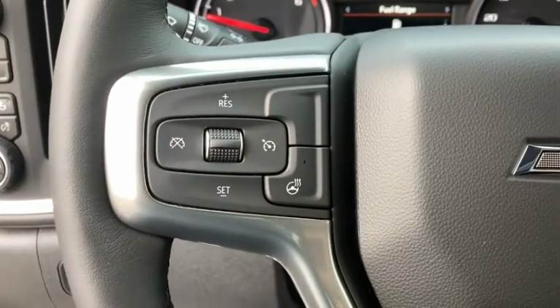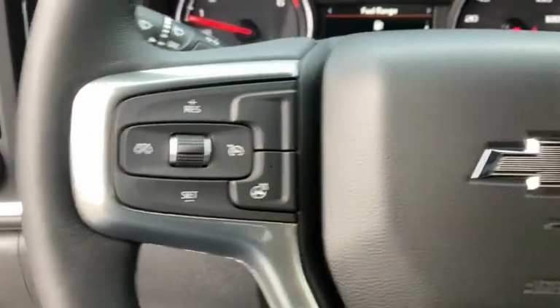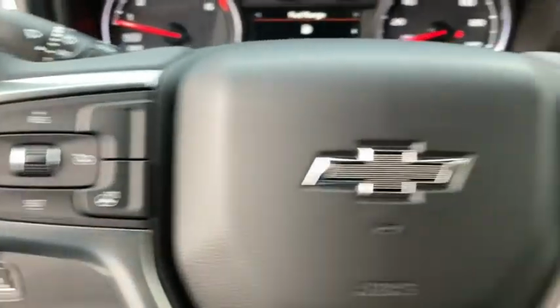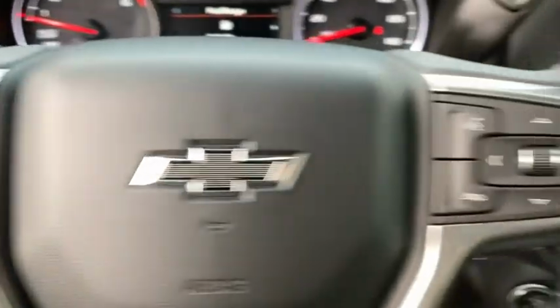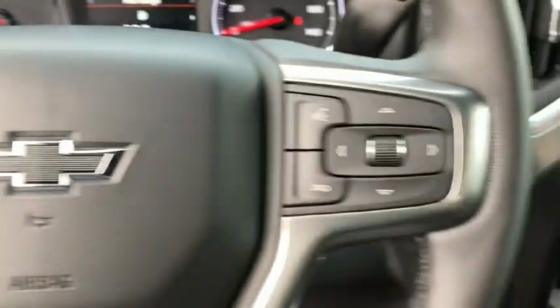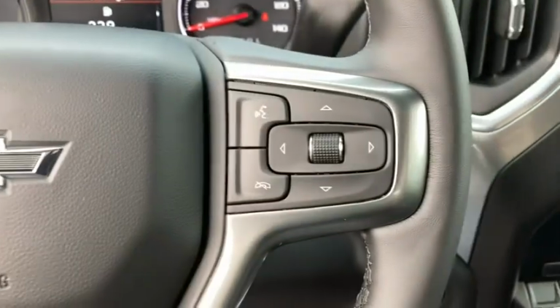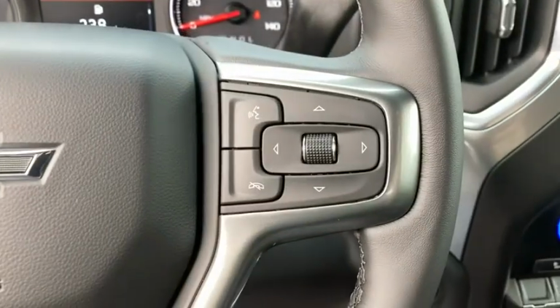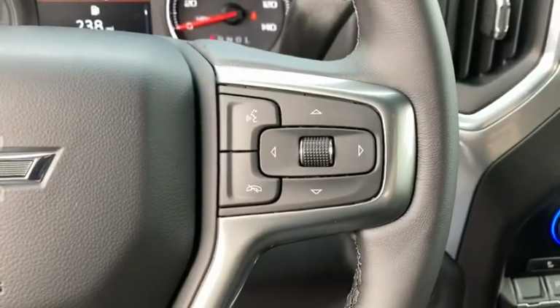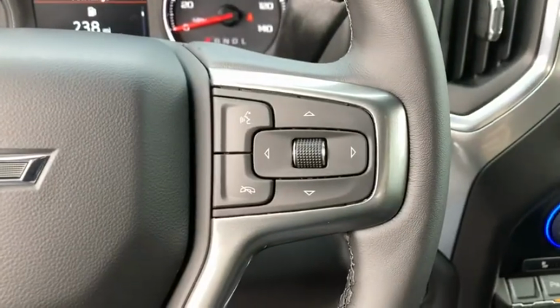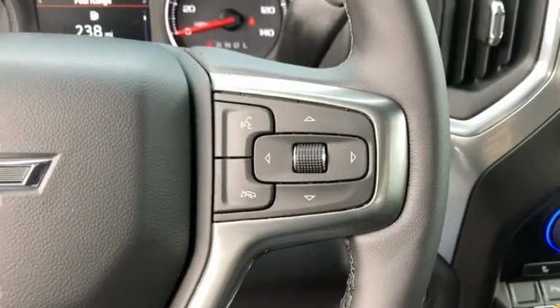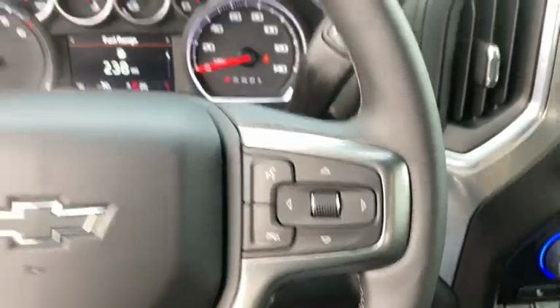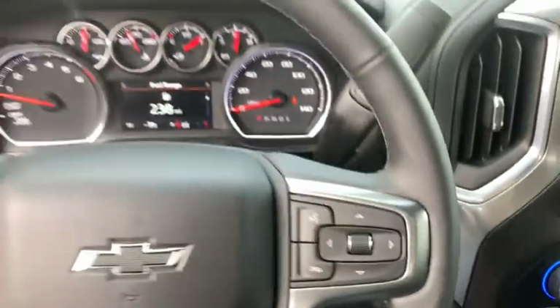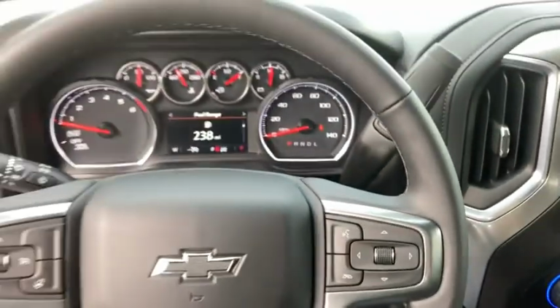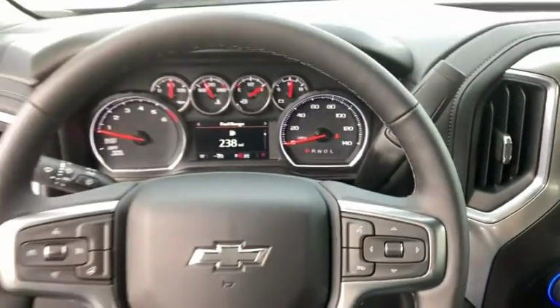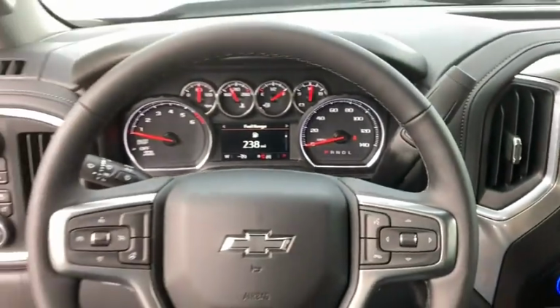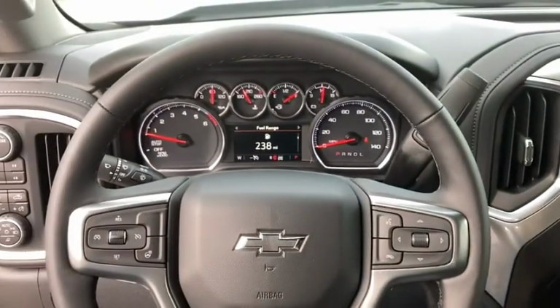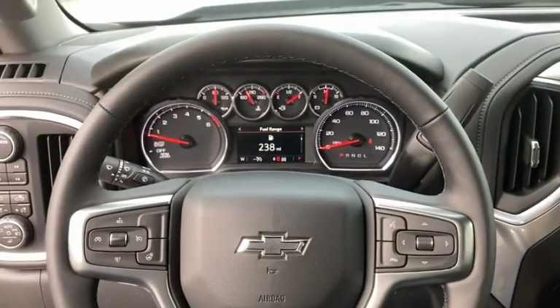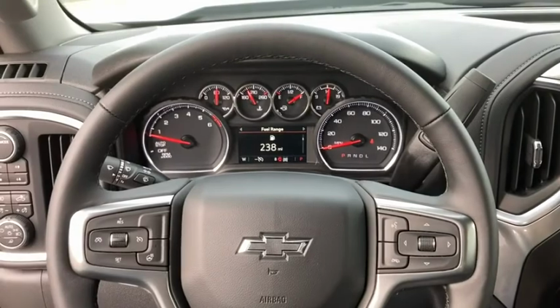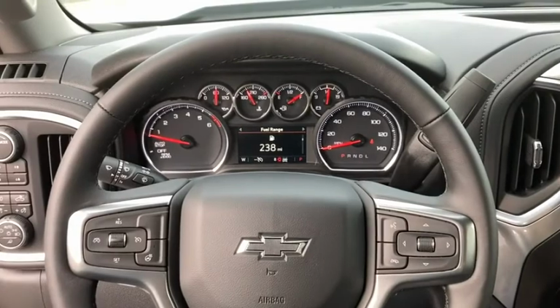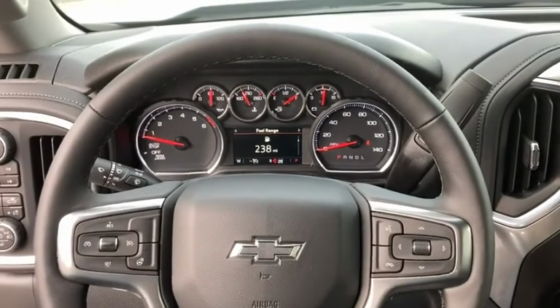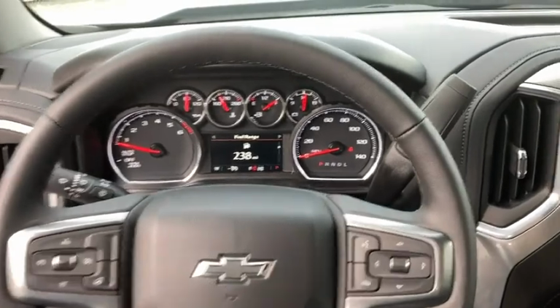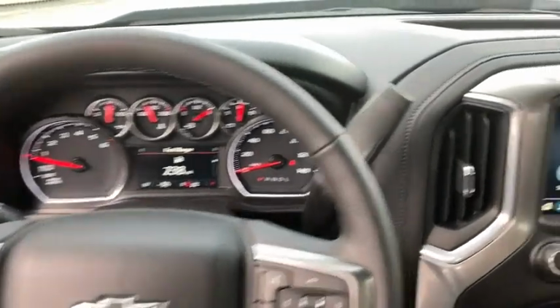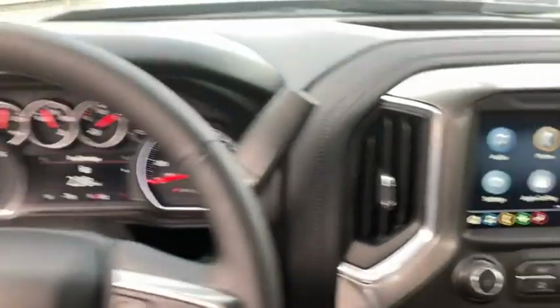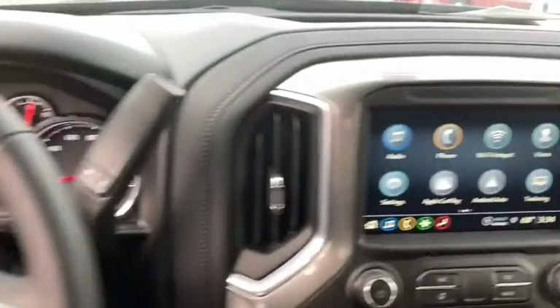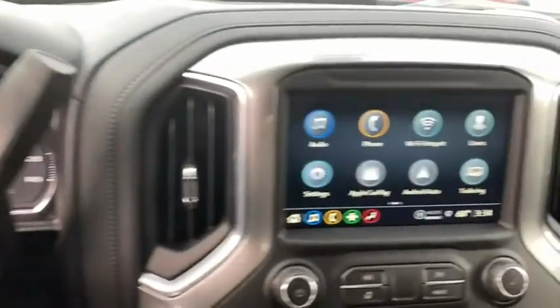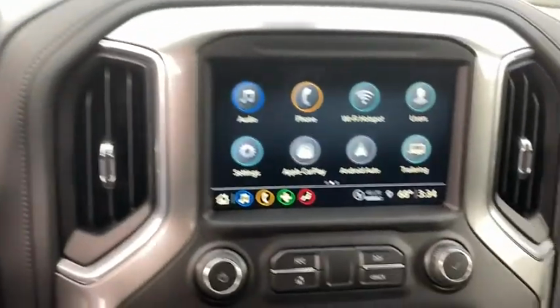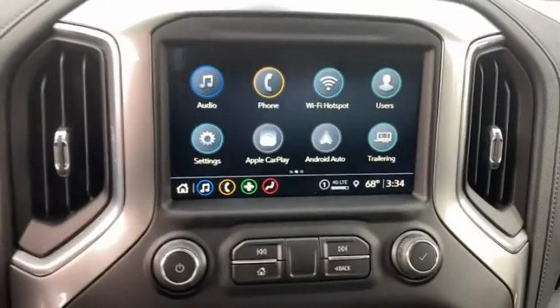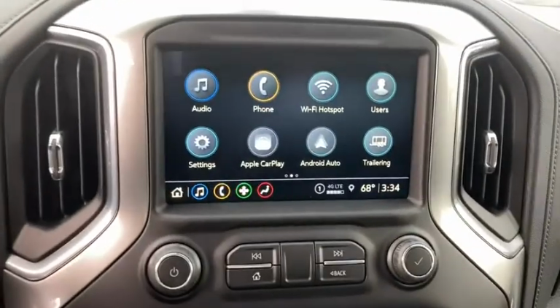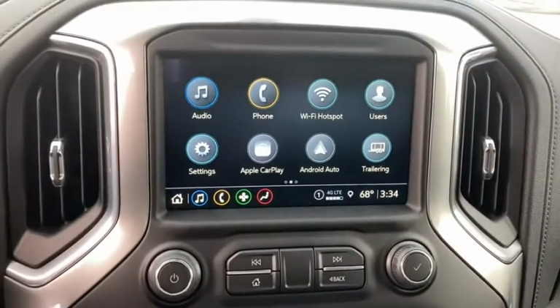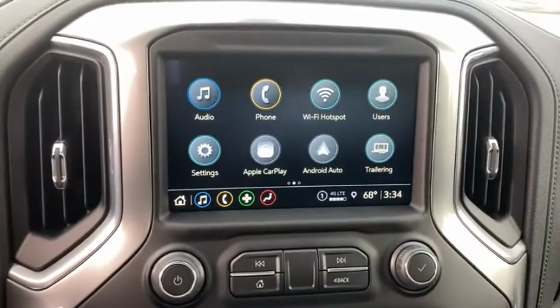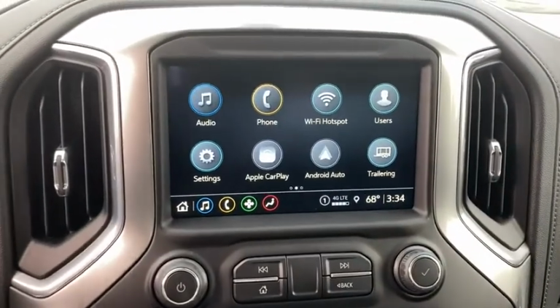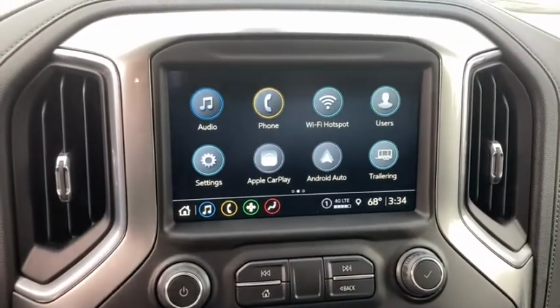Electronic stability control, heated steering wheel, fog lights, power windows, leather package, and heated front seats.